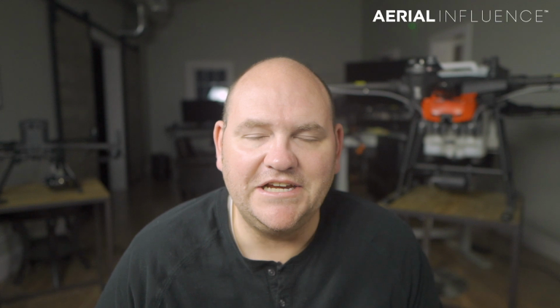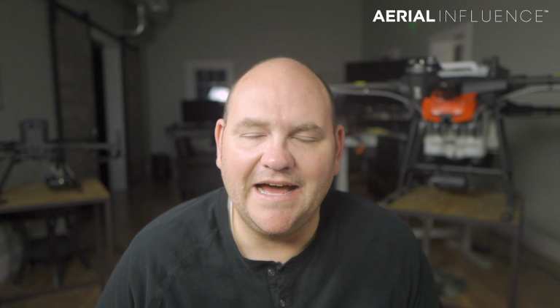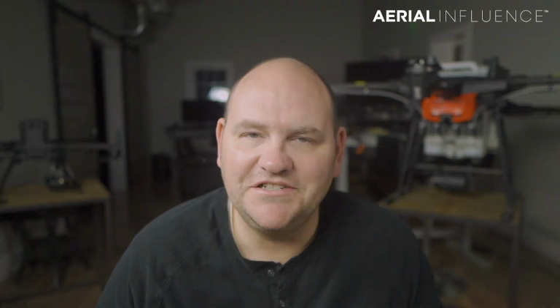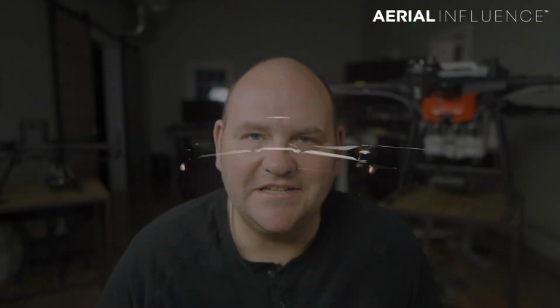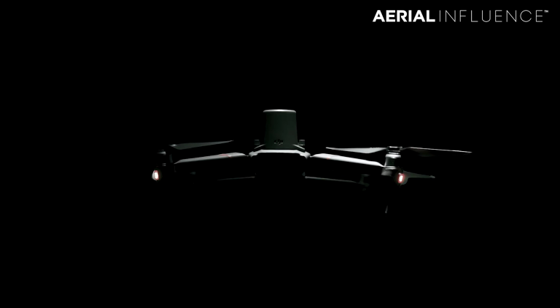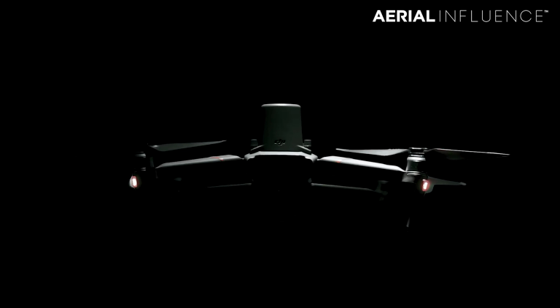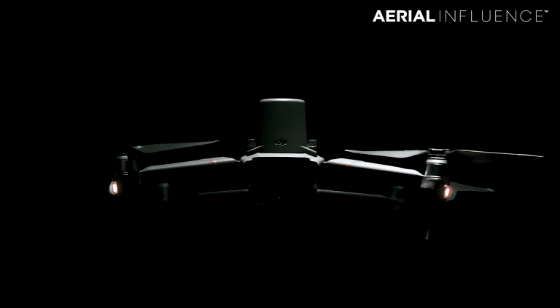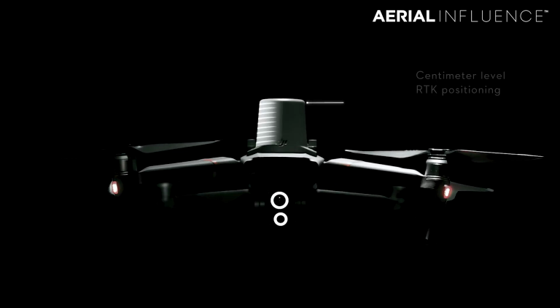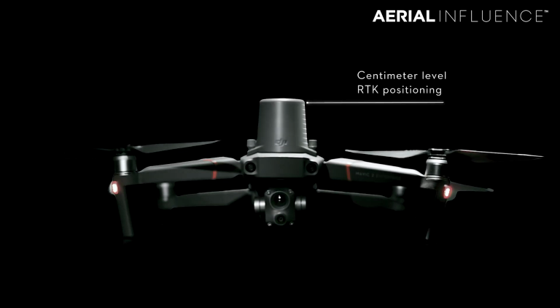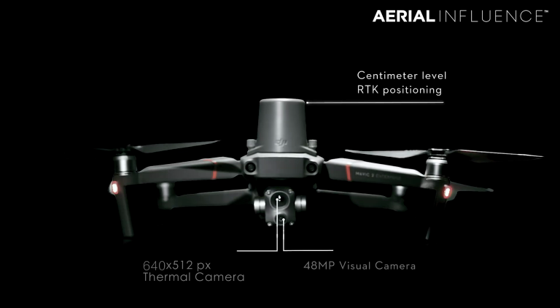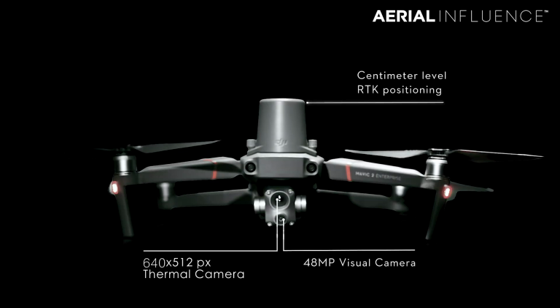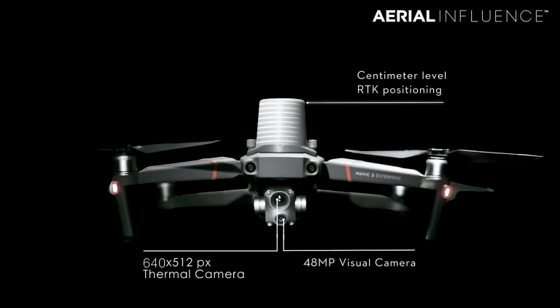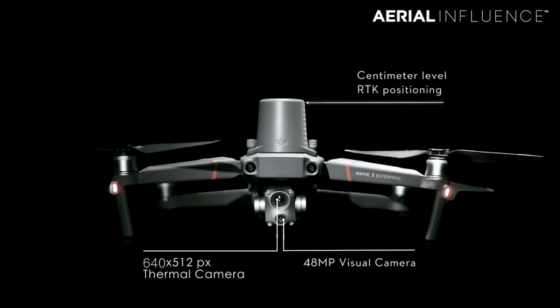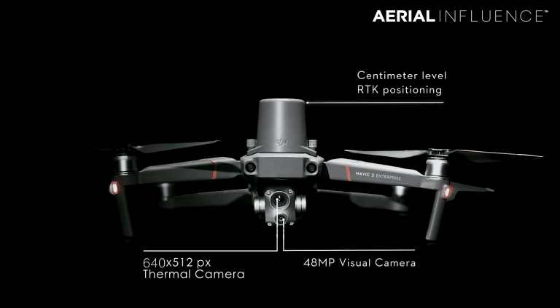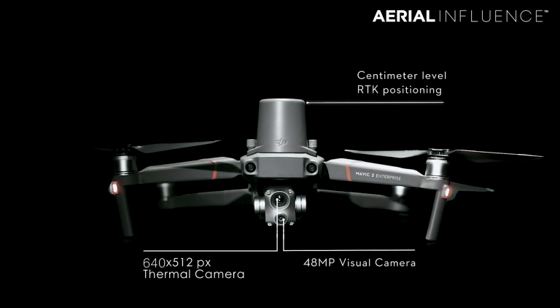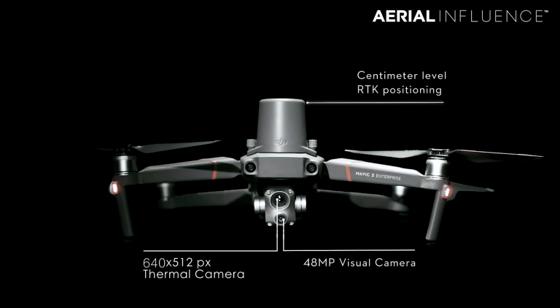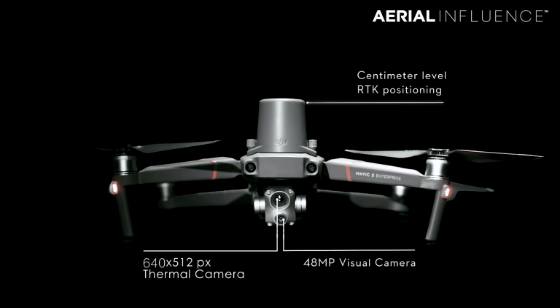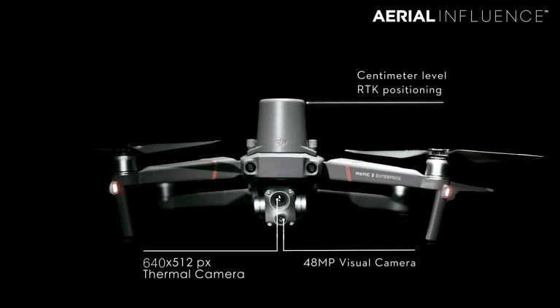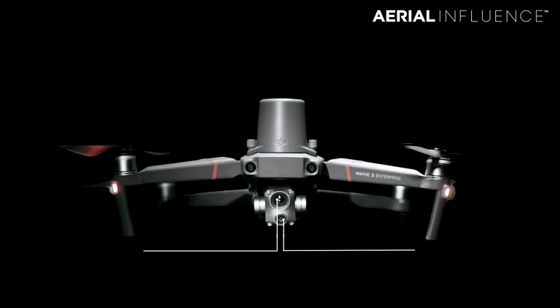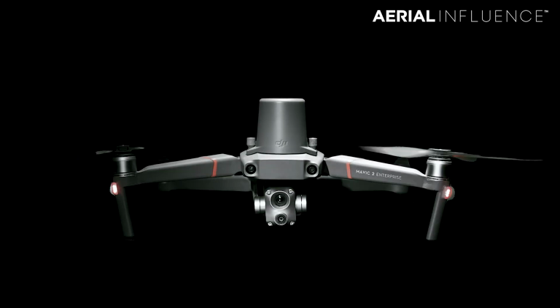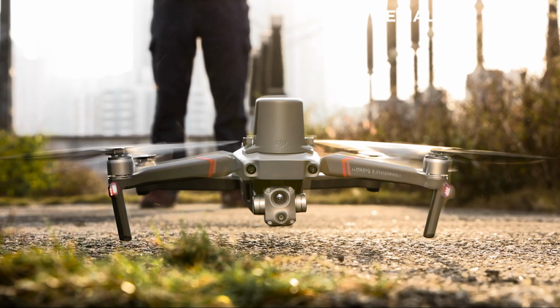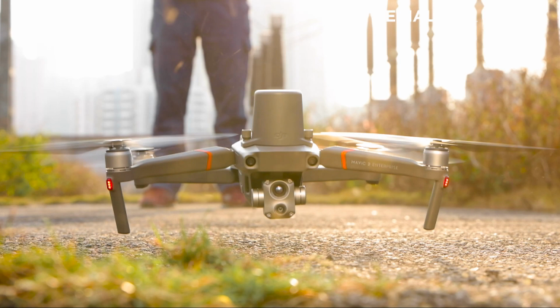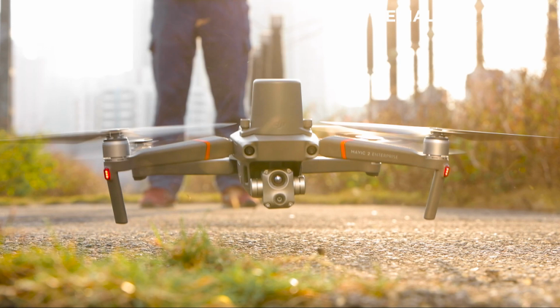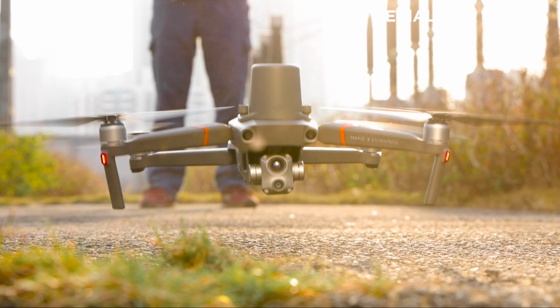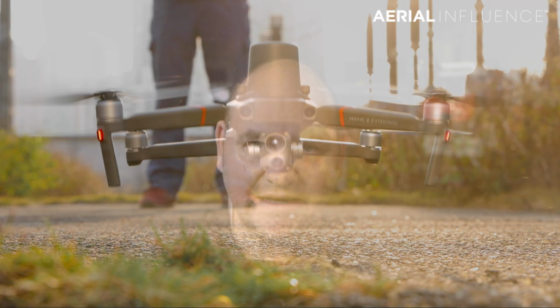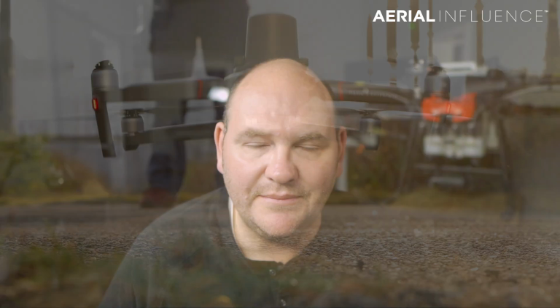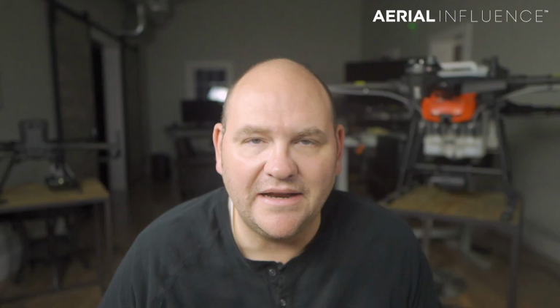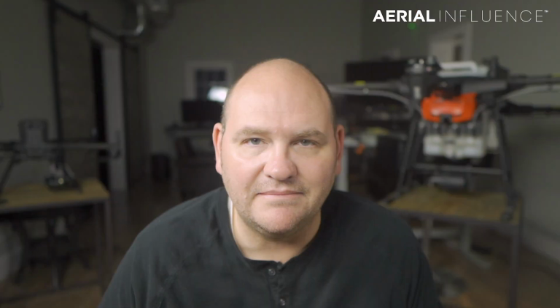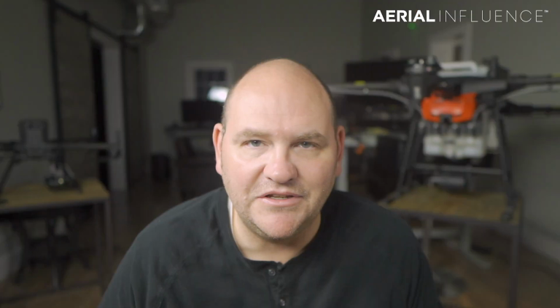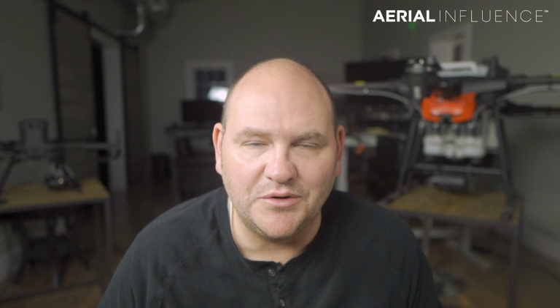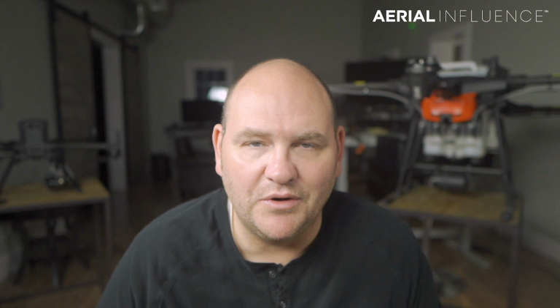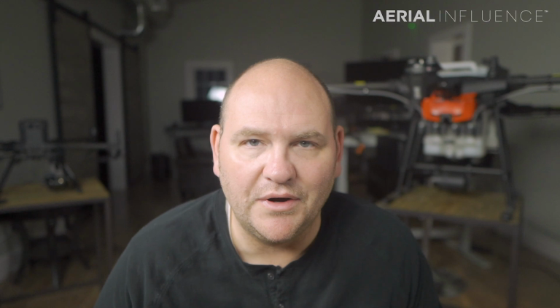DJI just announced a new drone. It's got the potential to save a lot of lives. We're going to tell you about it — don't go anywhere.